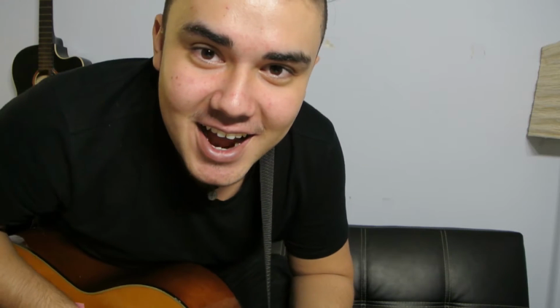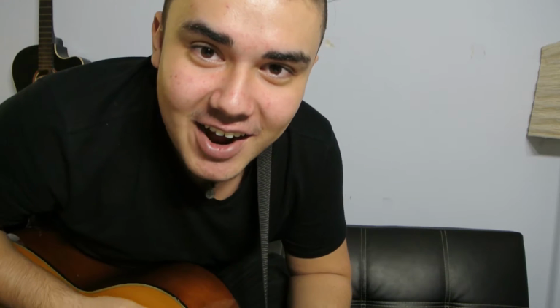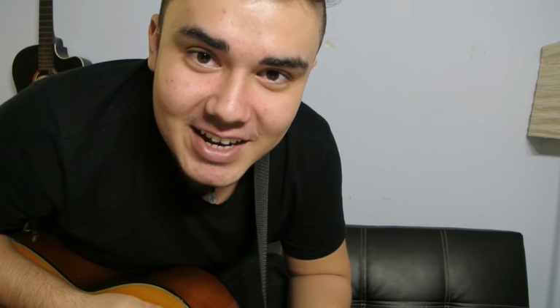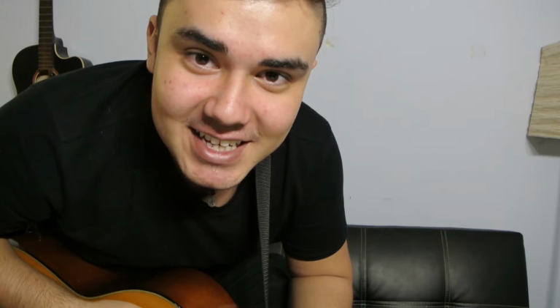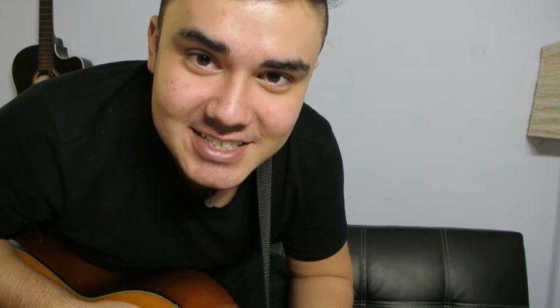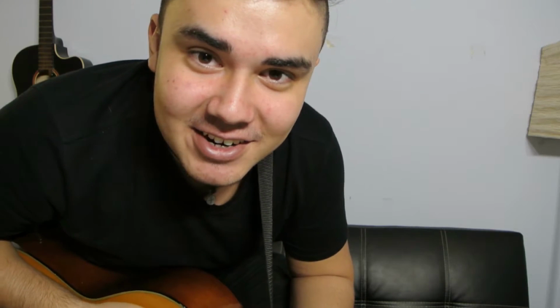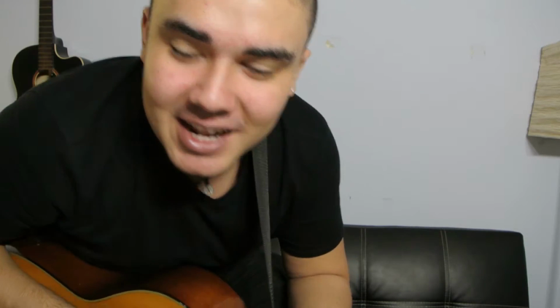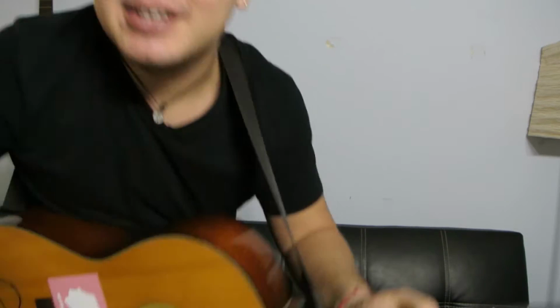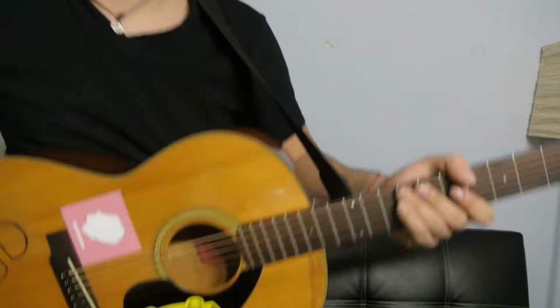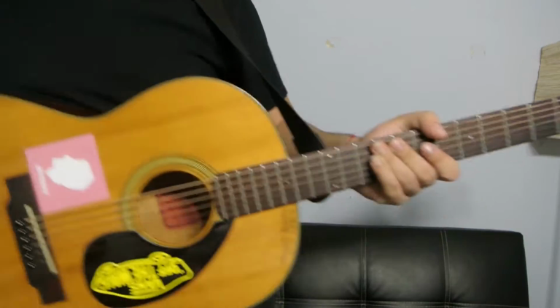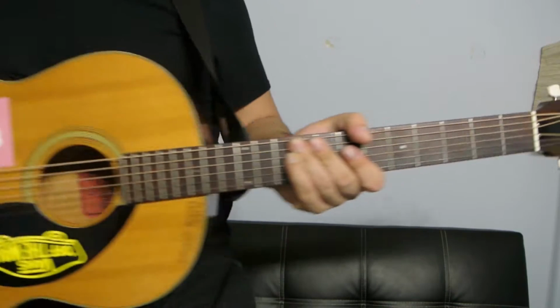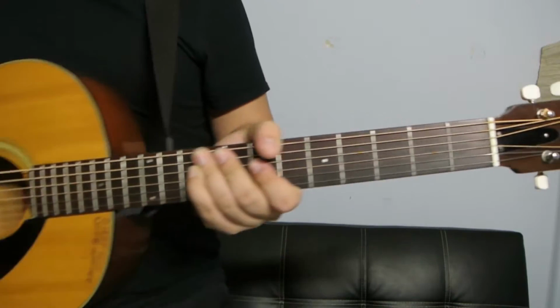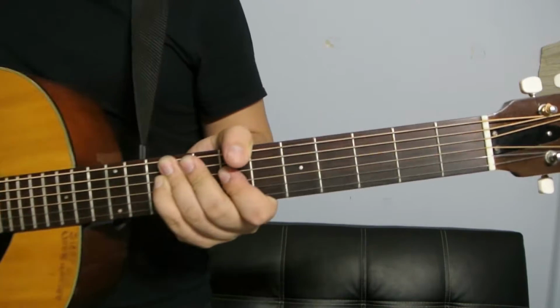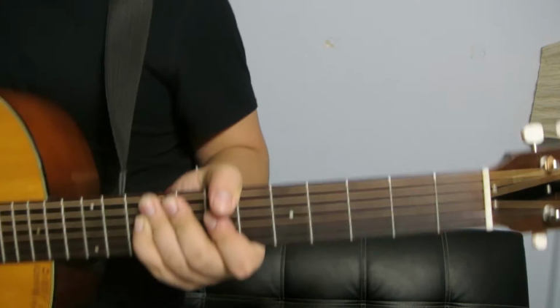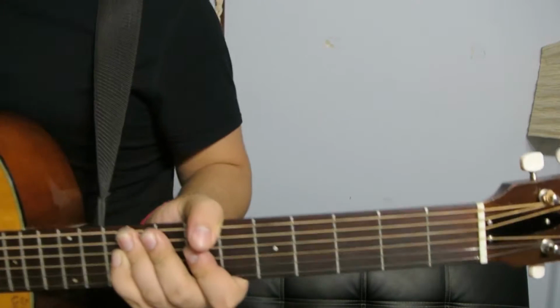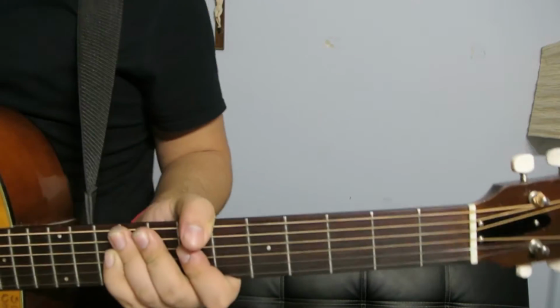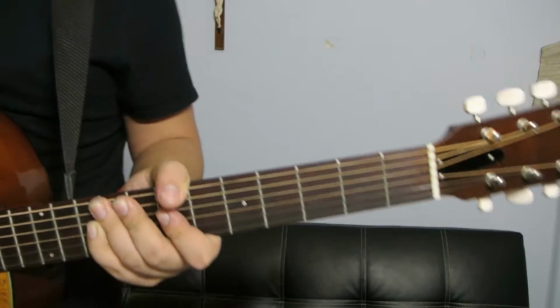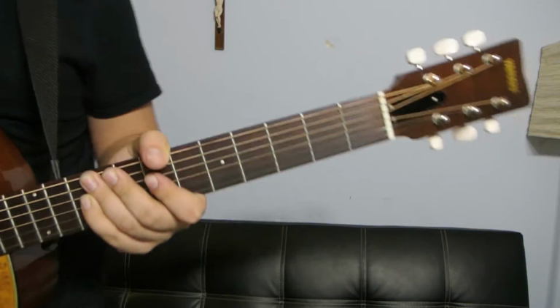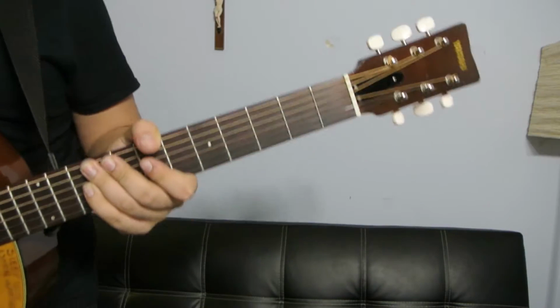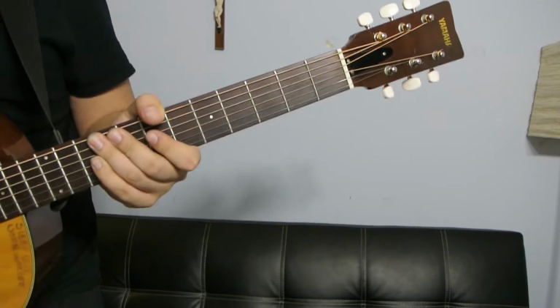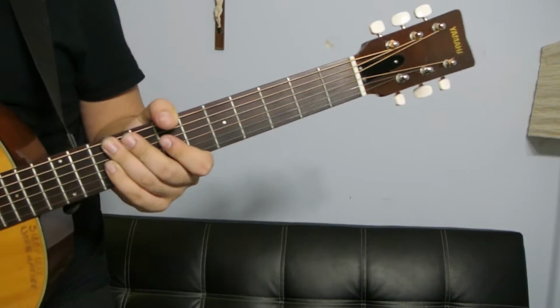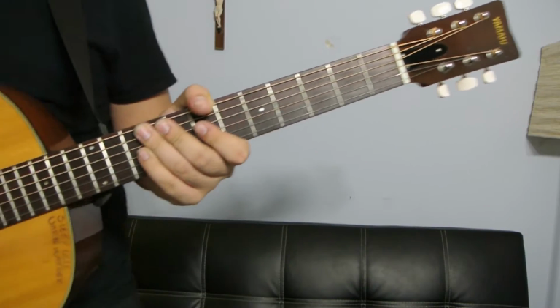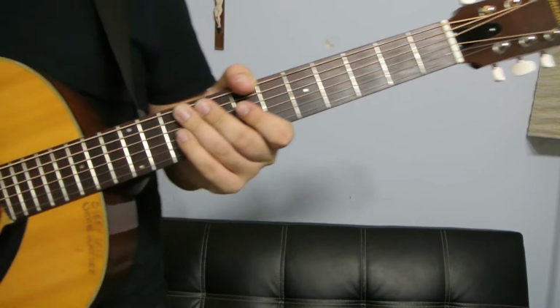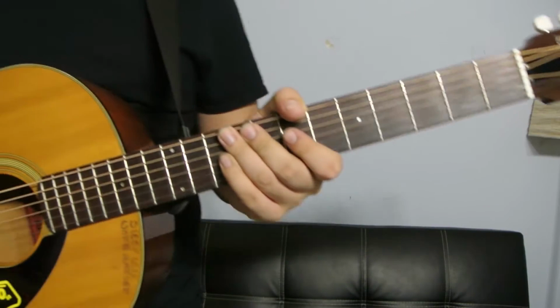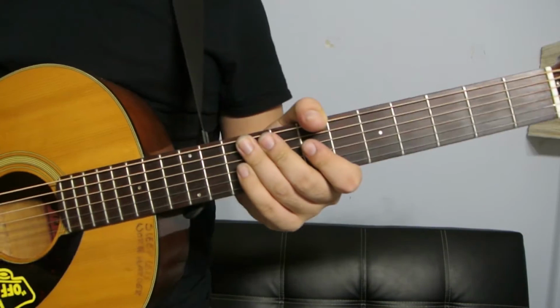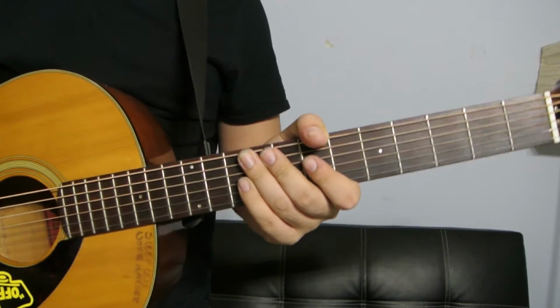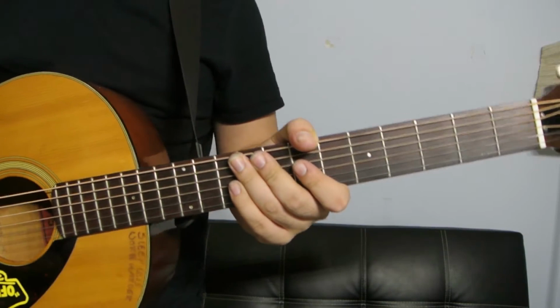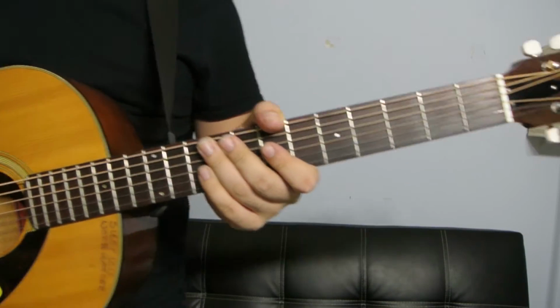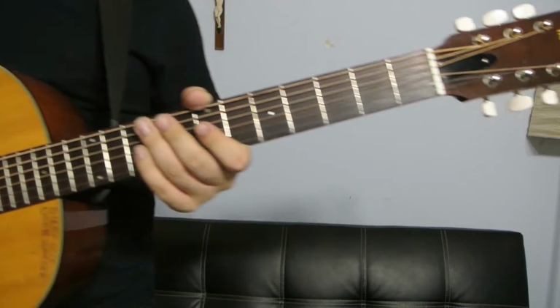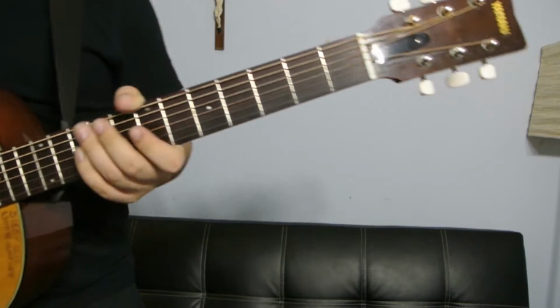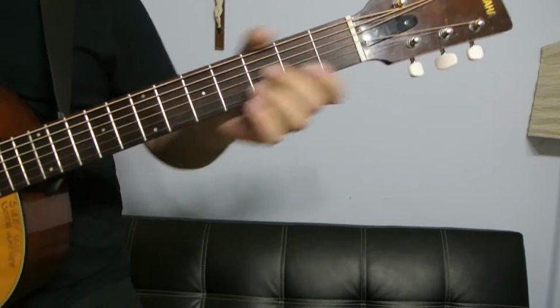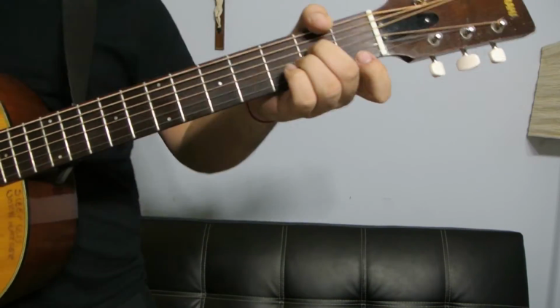Alright, let's get it started. There's no capo in this song, but it's super easy.